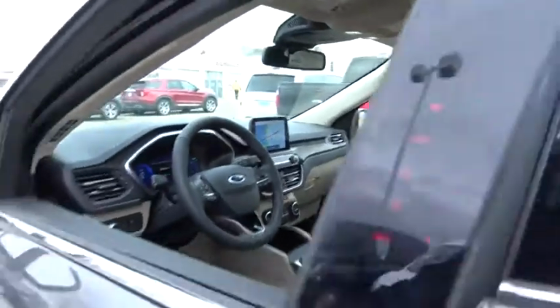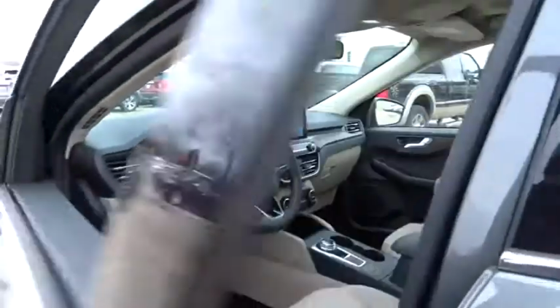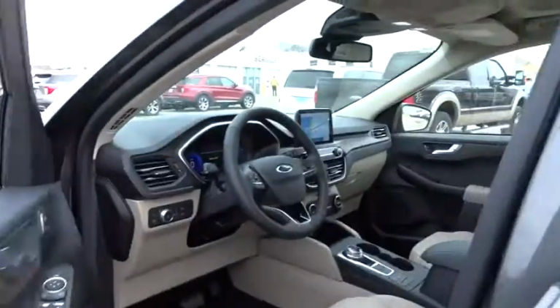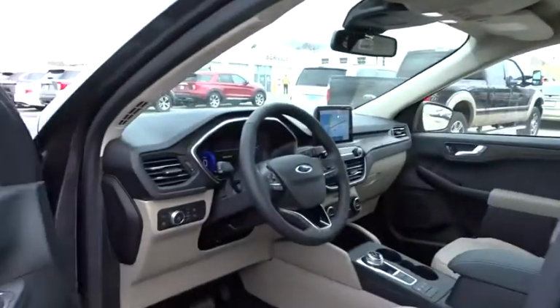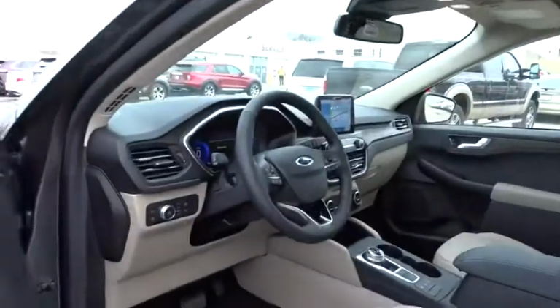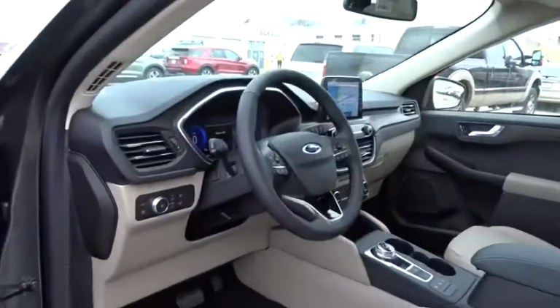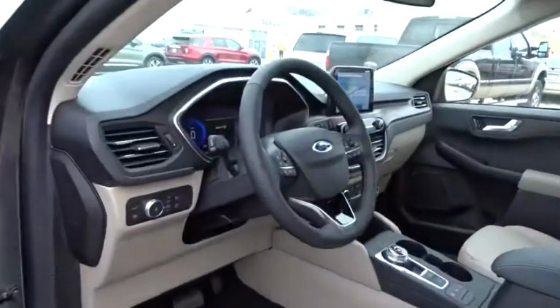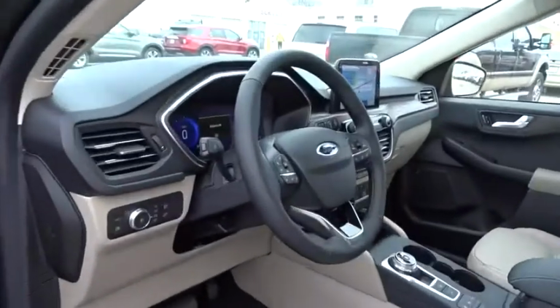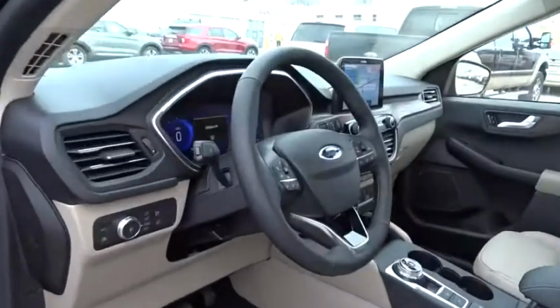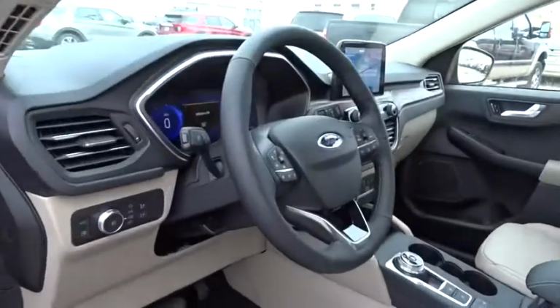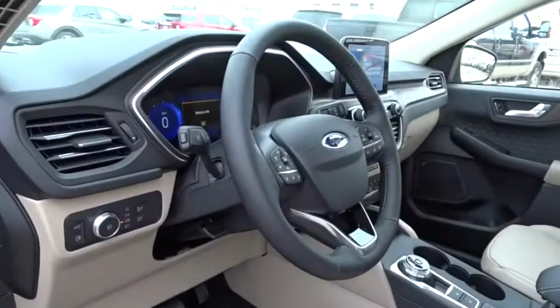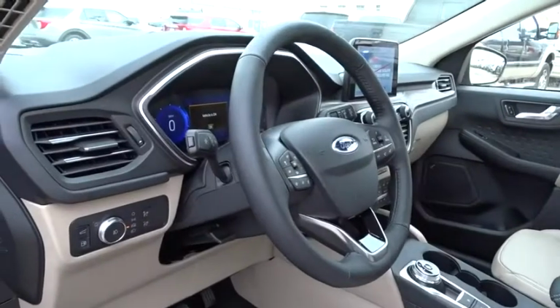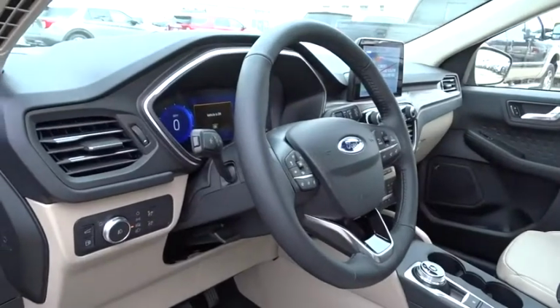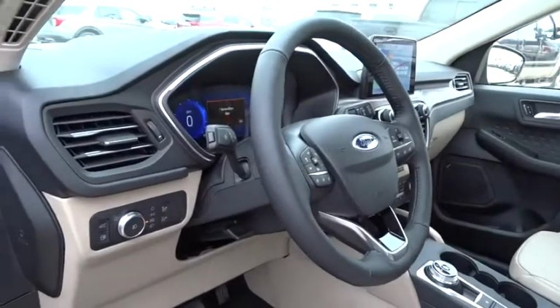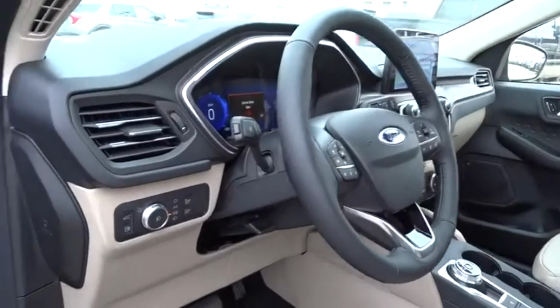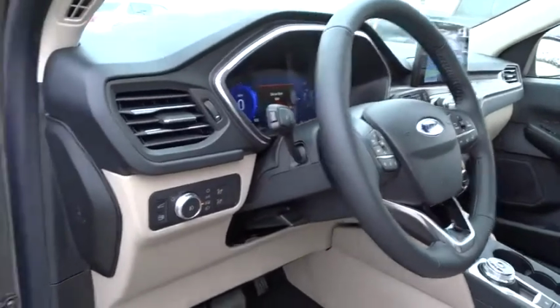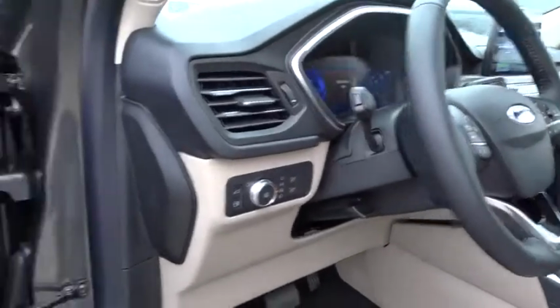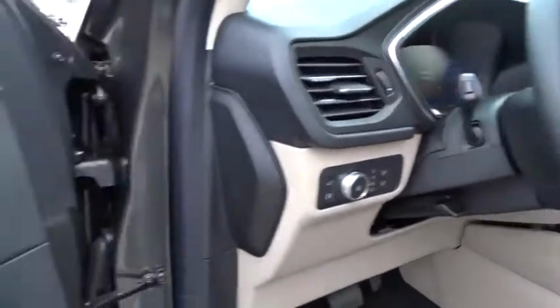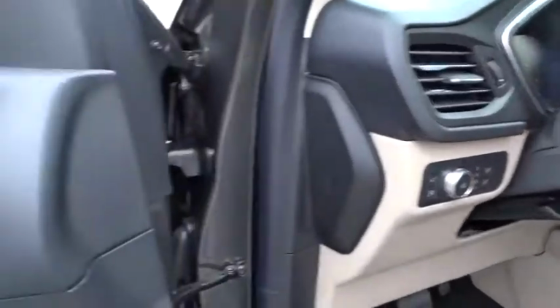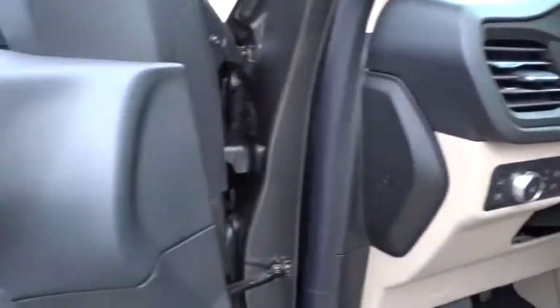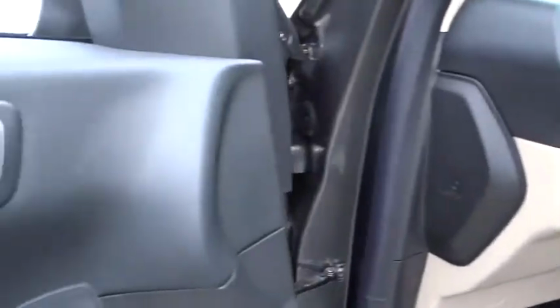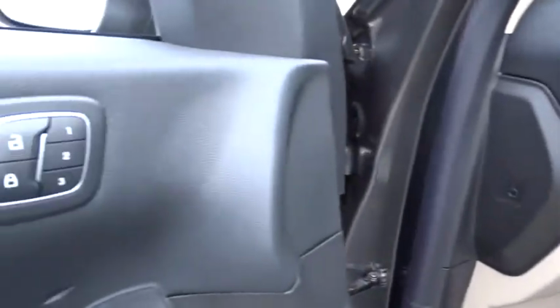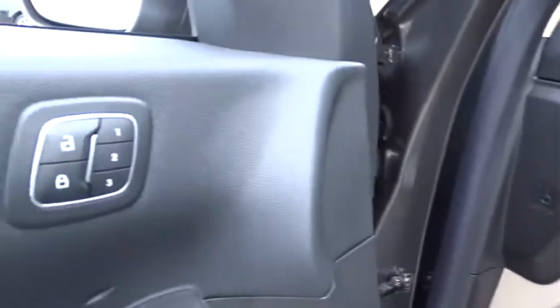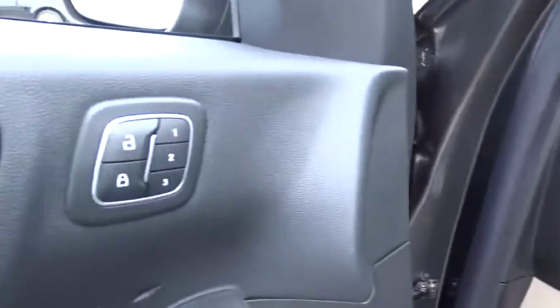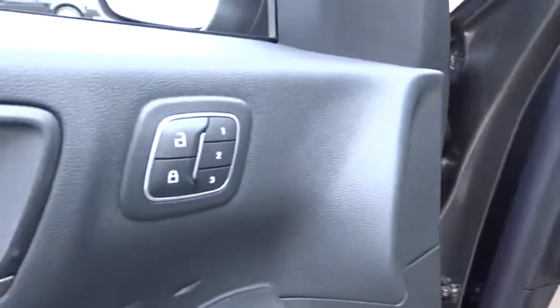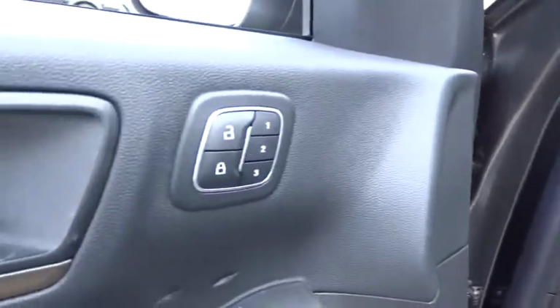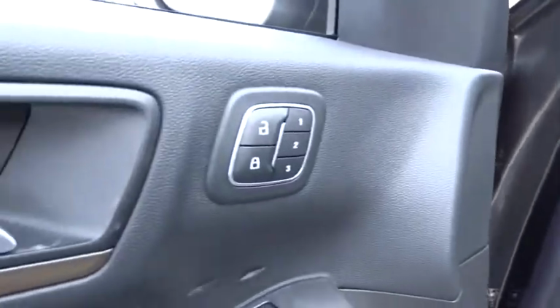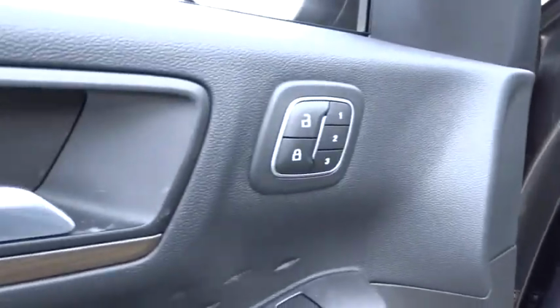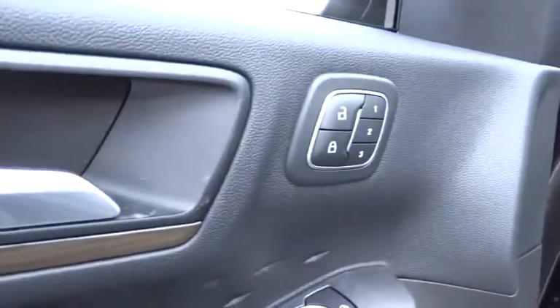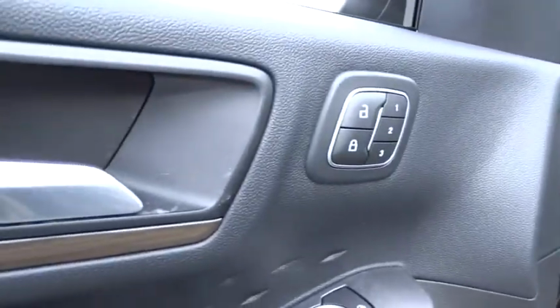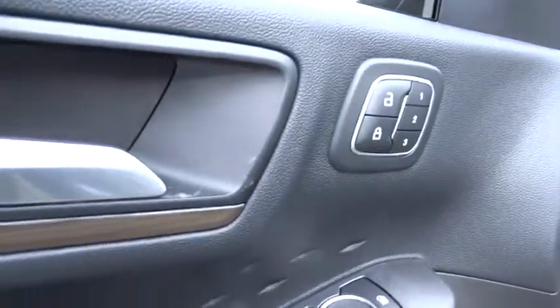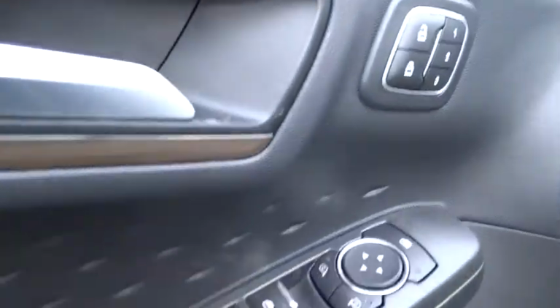Stability control, traction control, lane departure warning, anti-lock braking system.